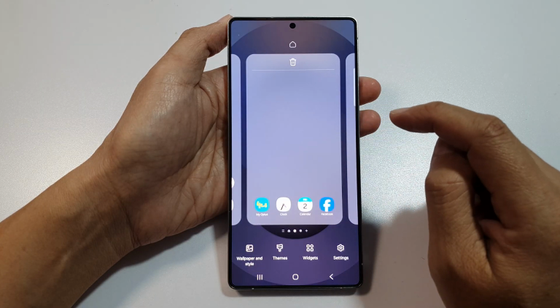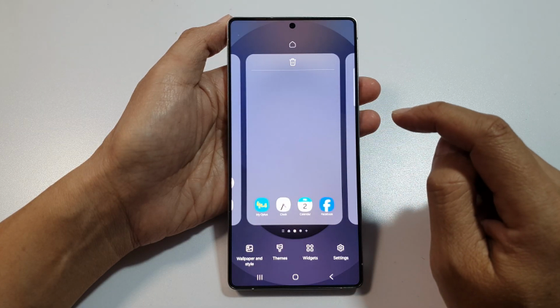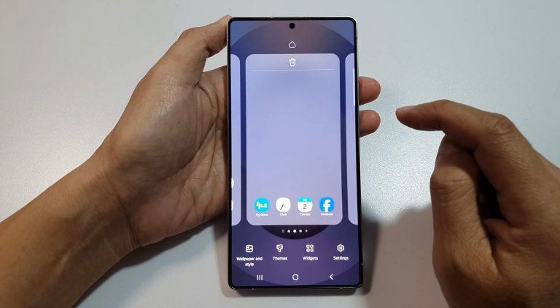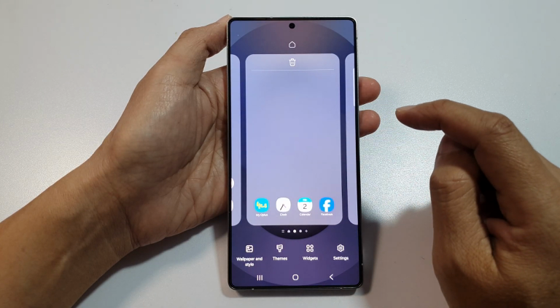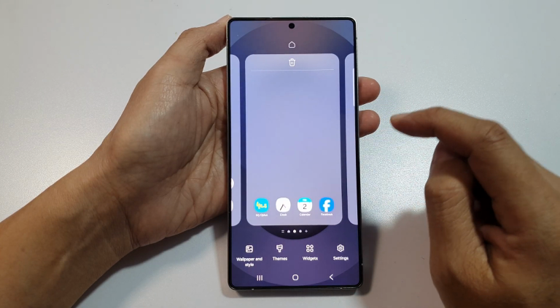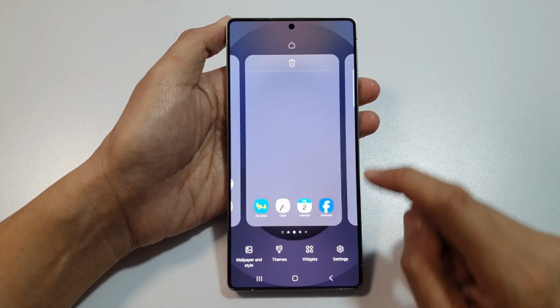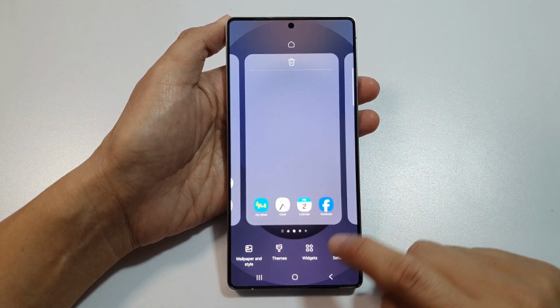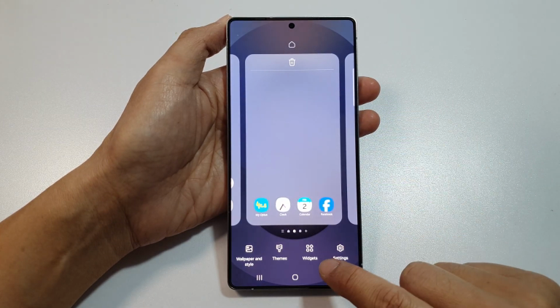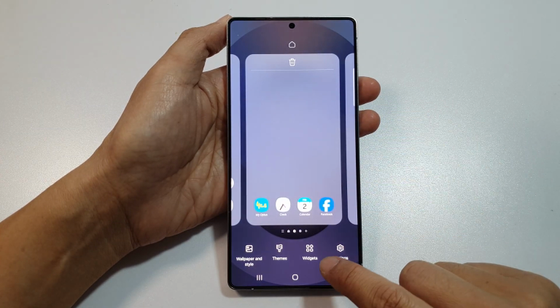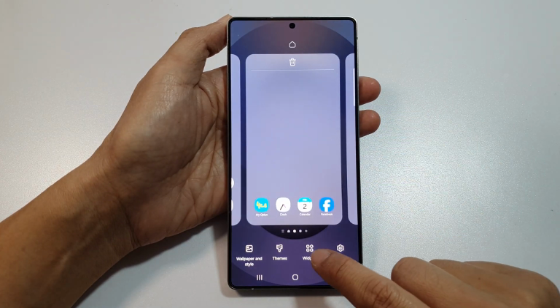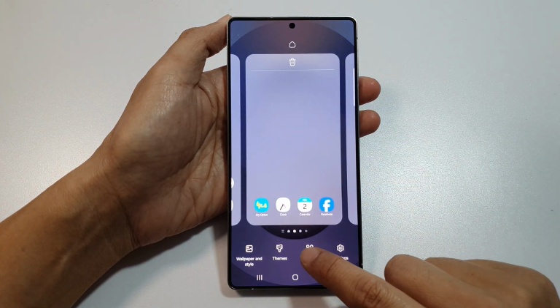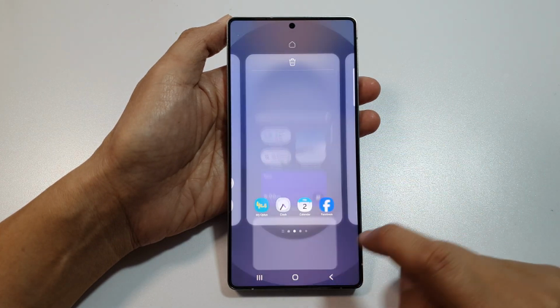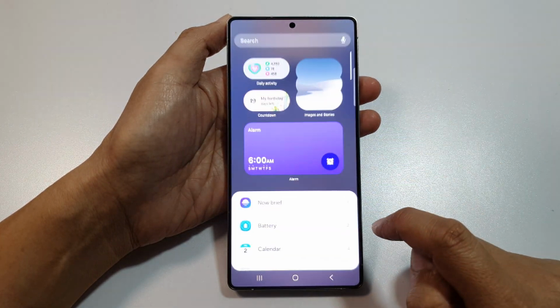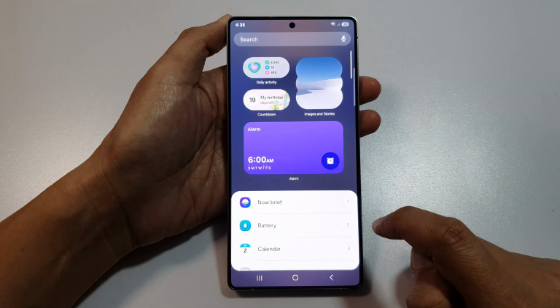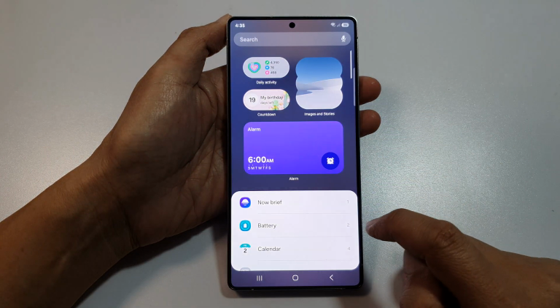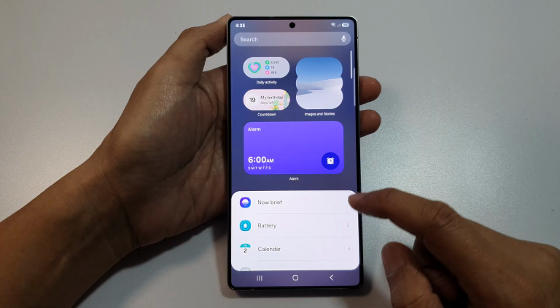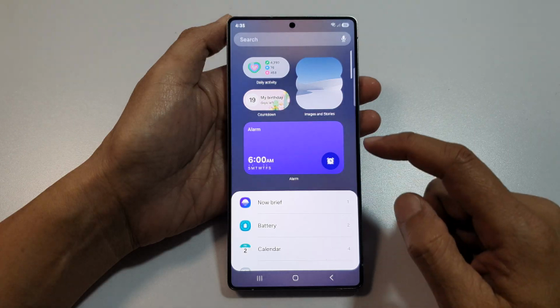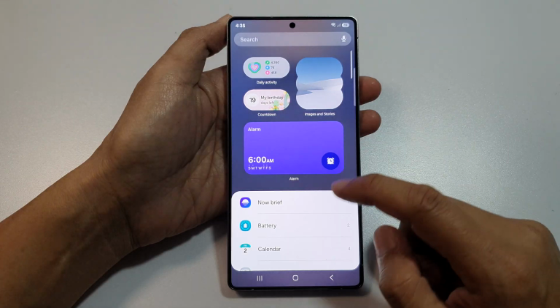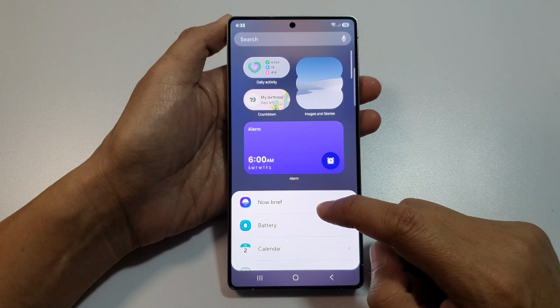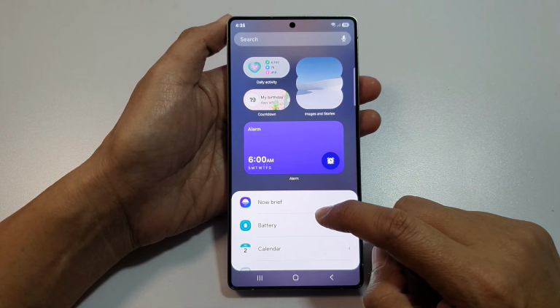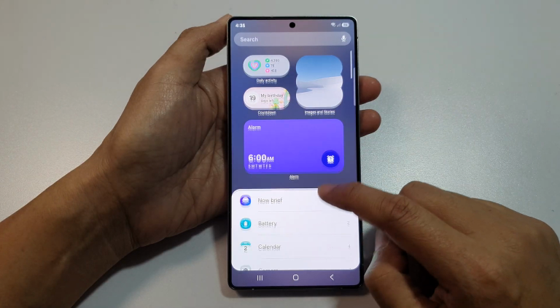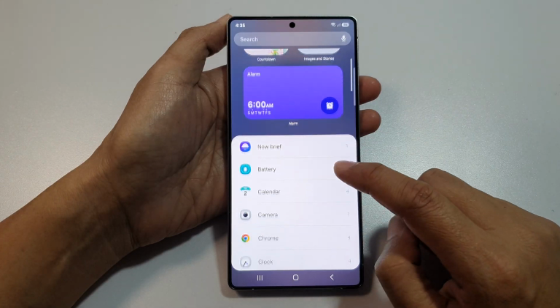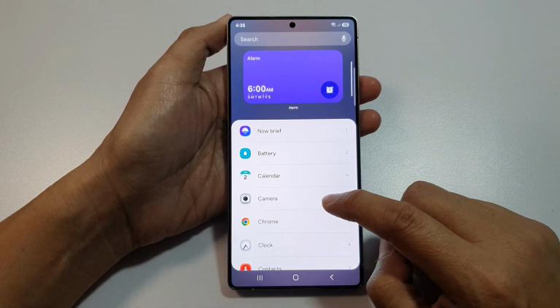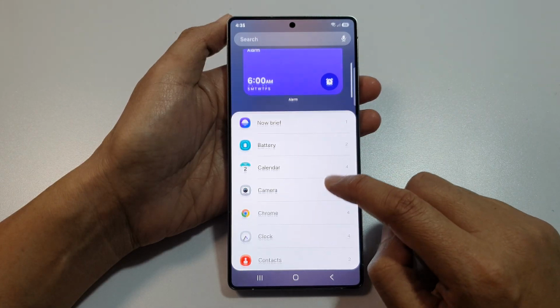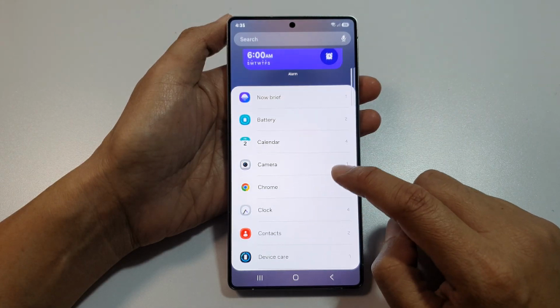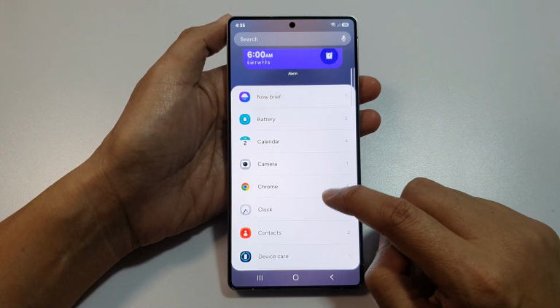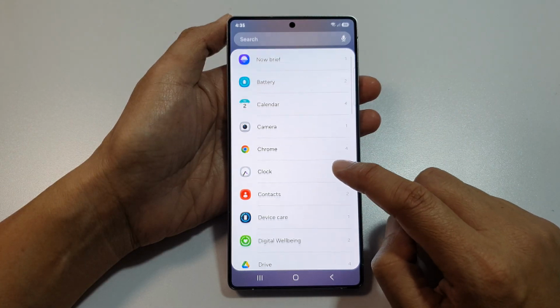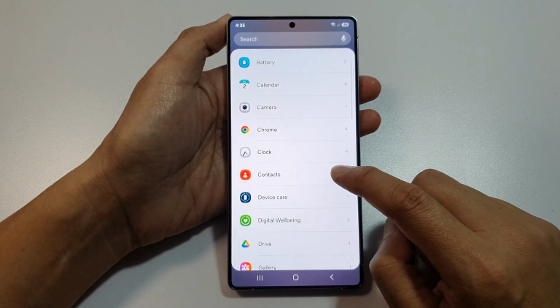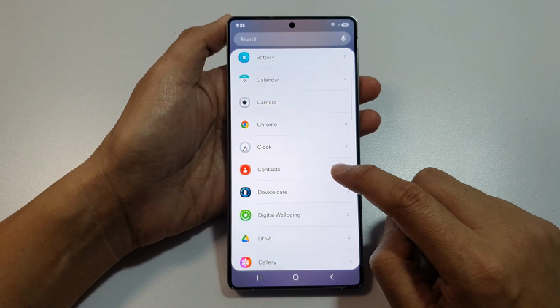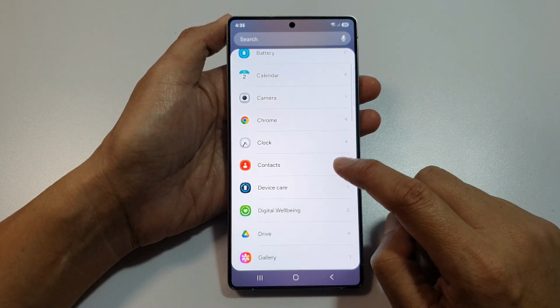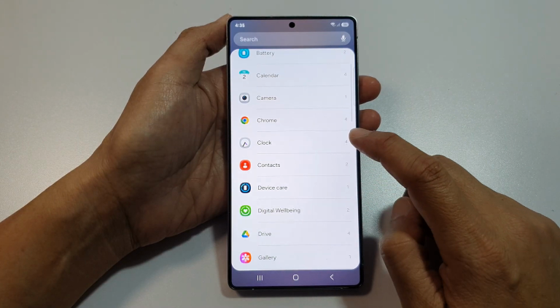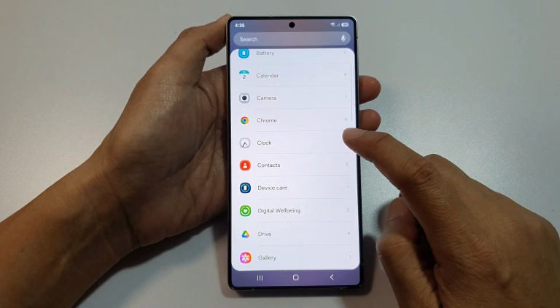Next, tap on Widgets at the bottom. Then, we scroll down, and in here, tap on Clock.